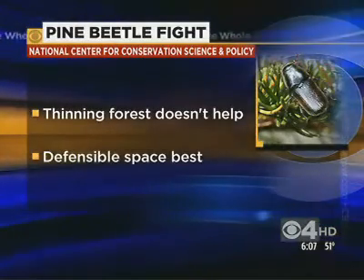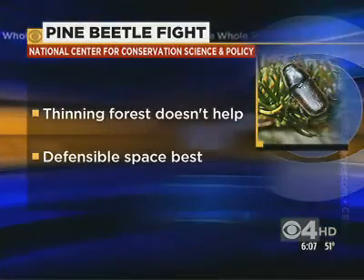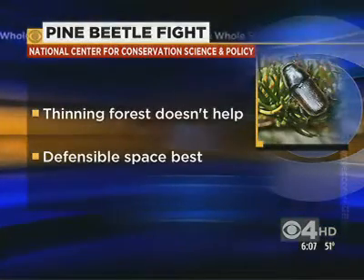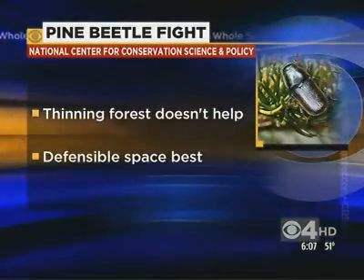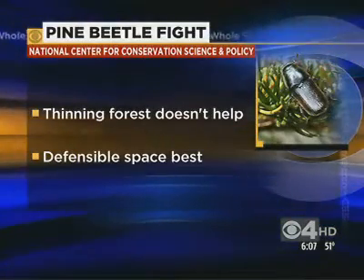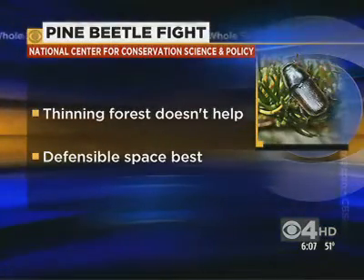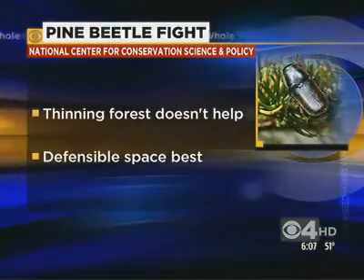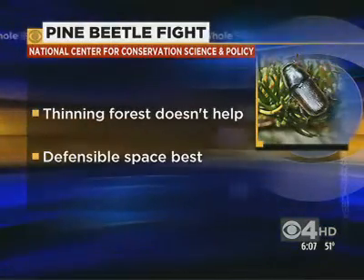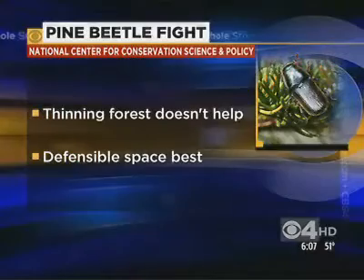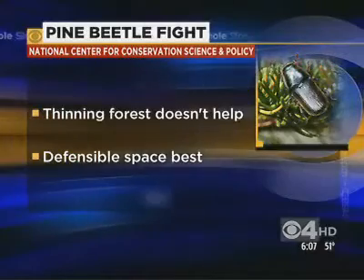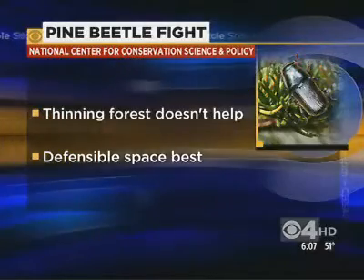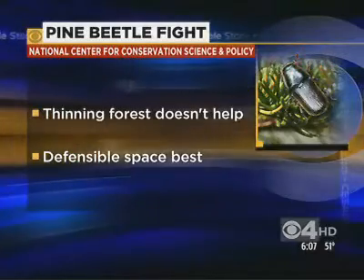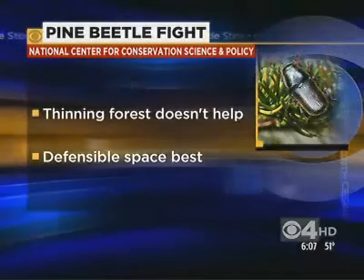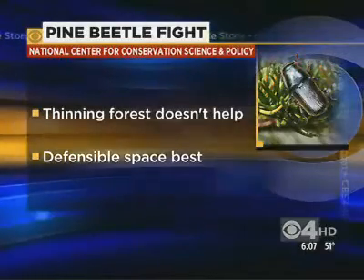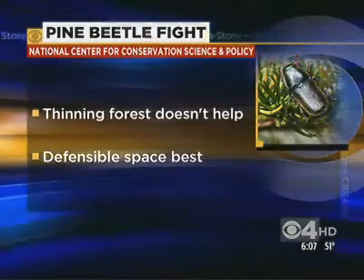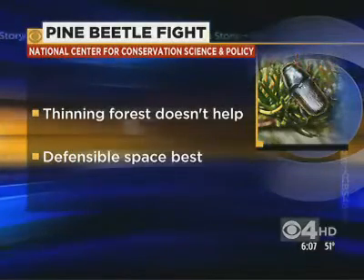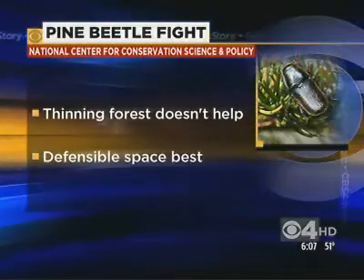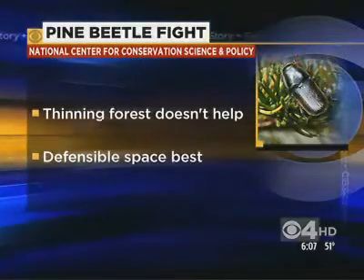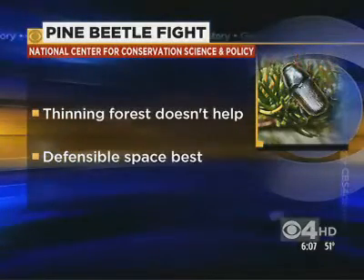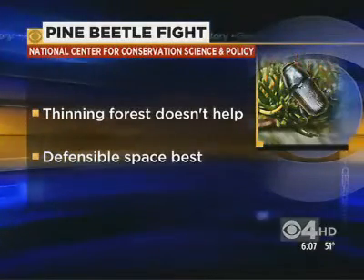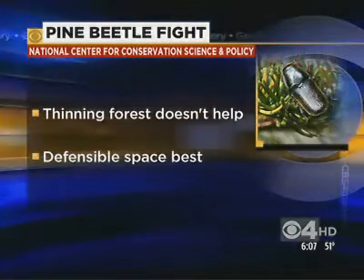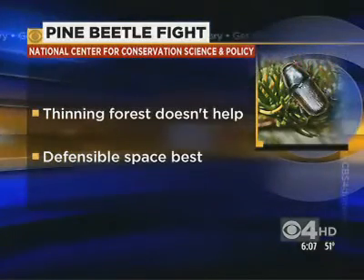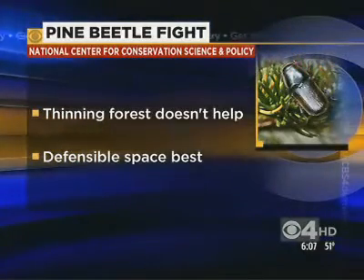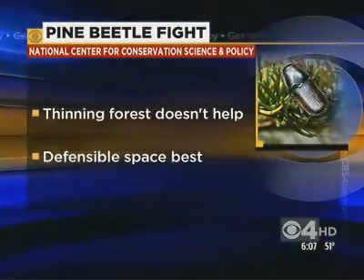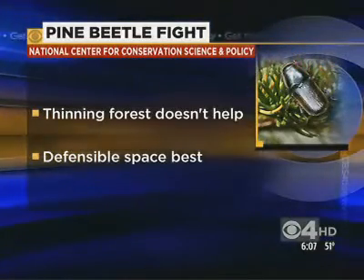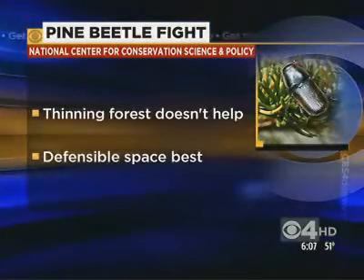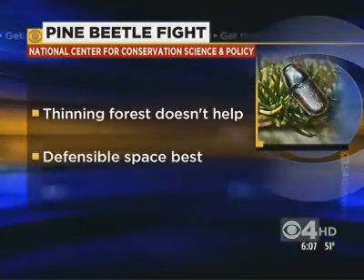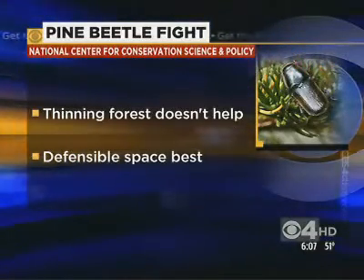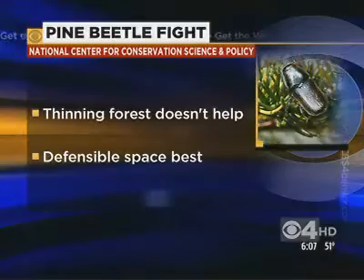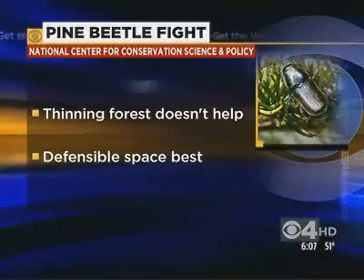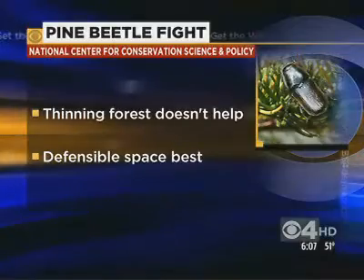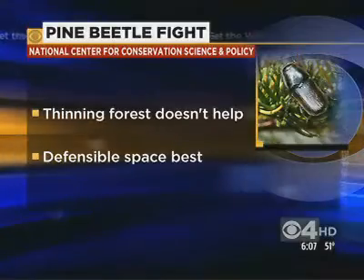Professors at Colorado State University helped author these findings. Other scientists, meanwhile, keep looking for new ways to fight the pine beetle.